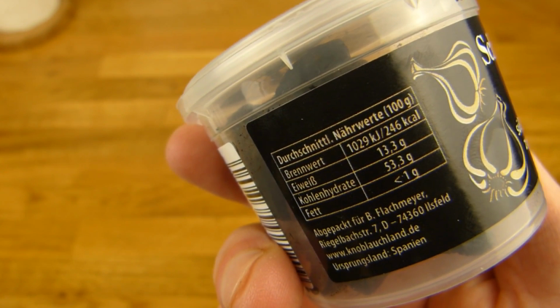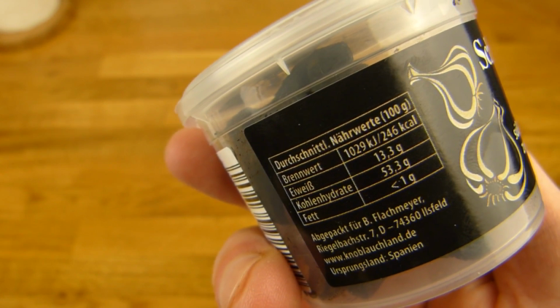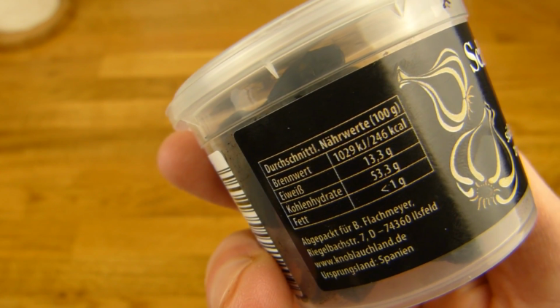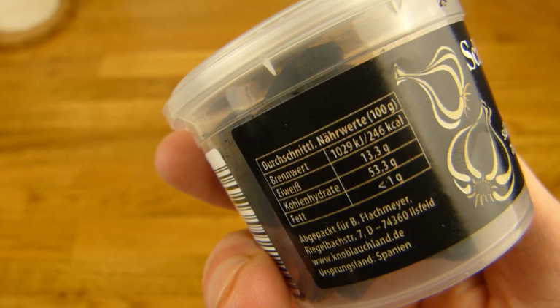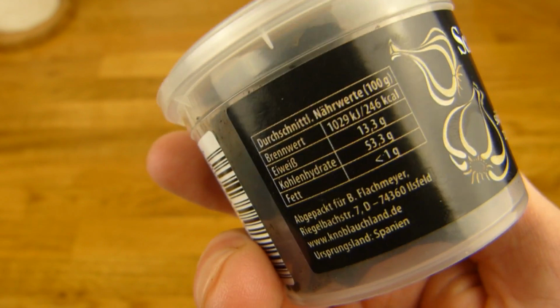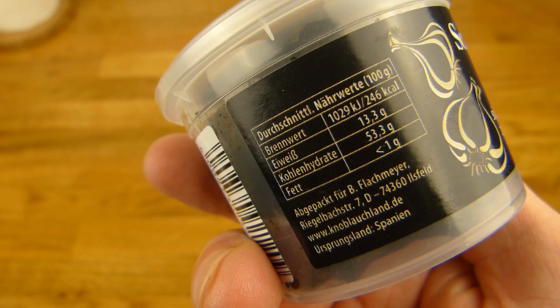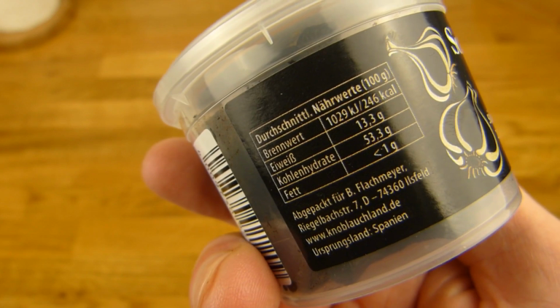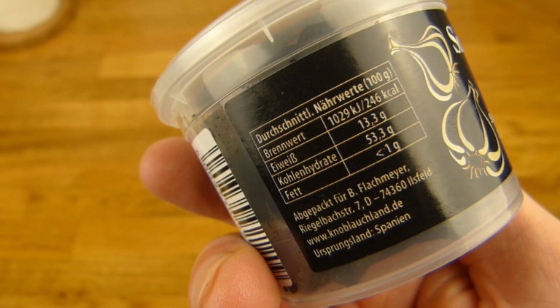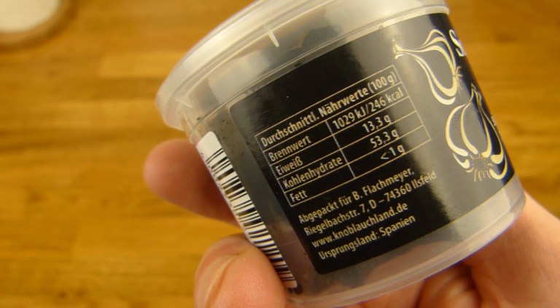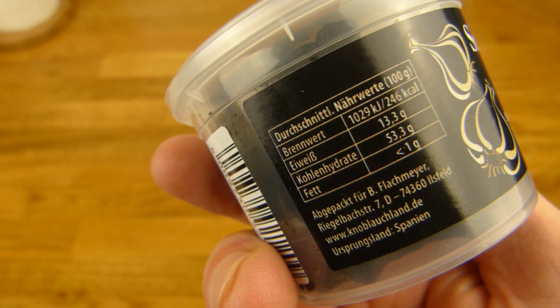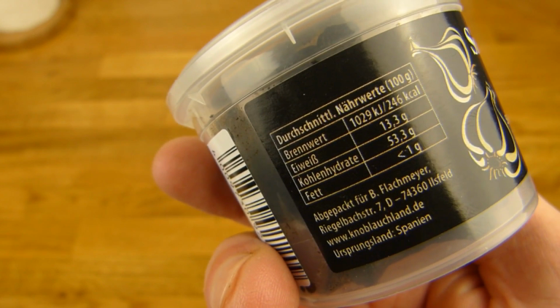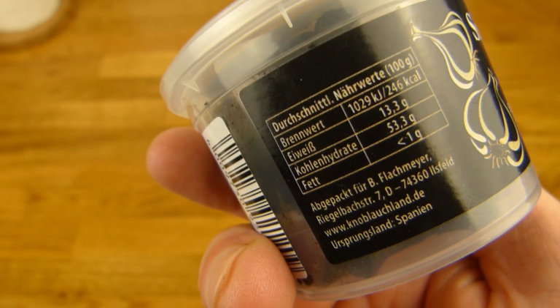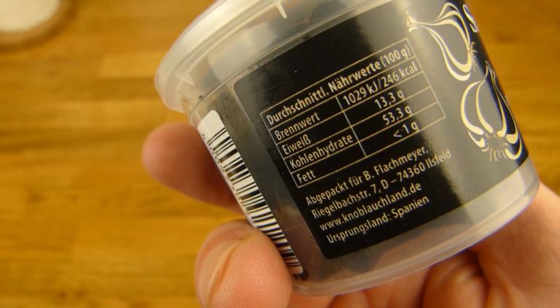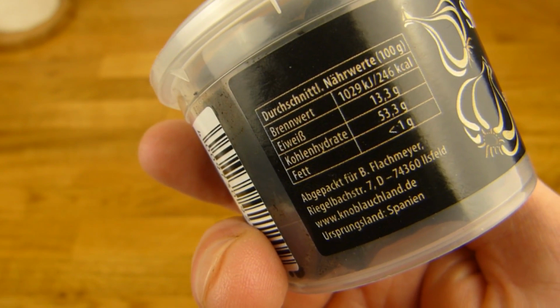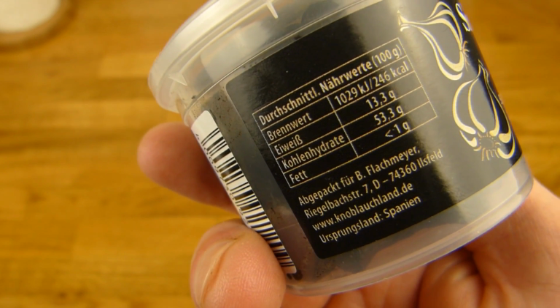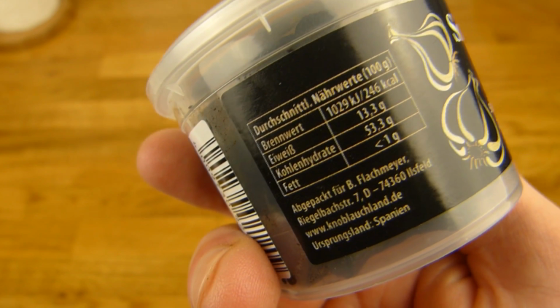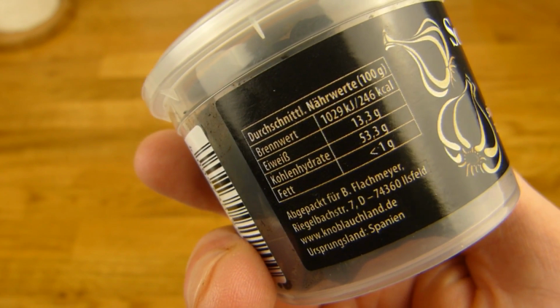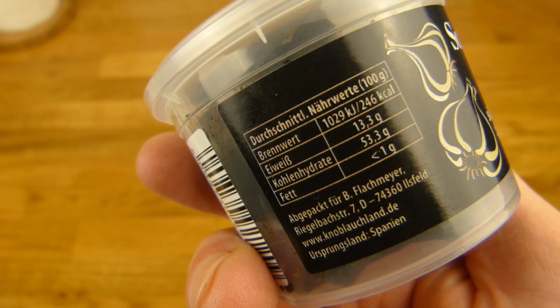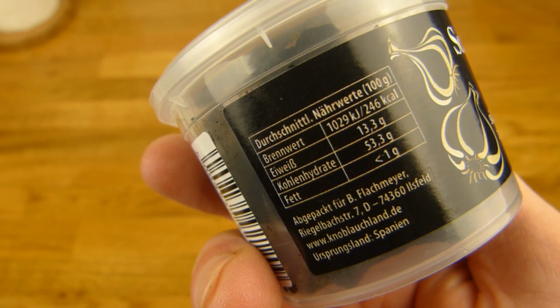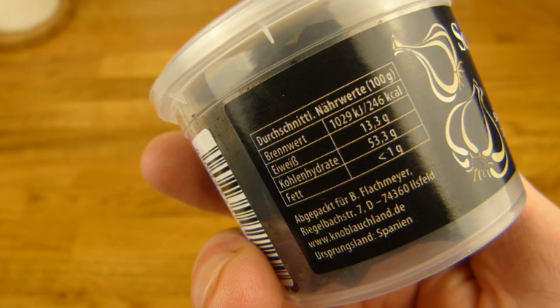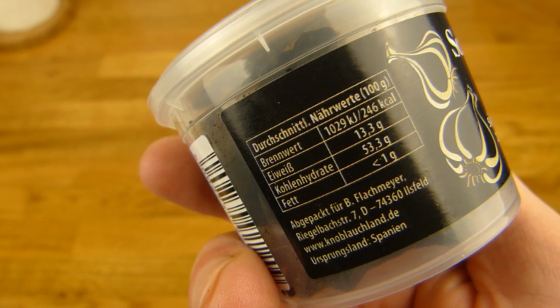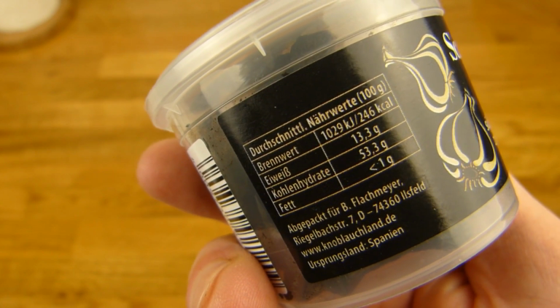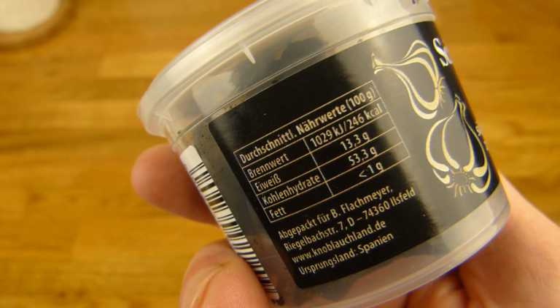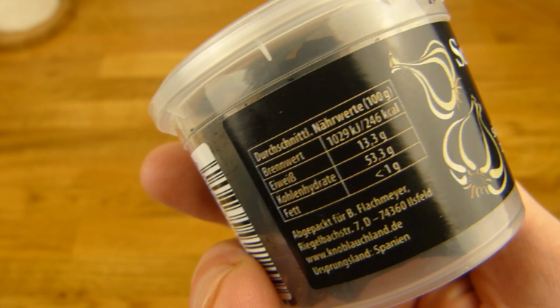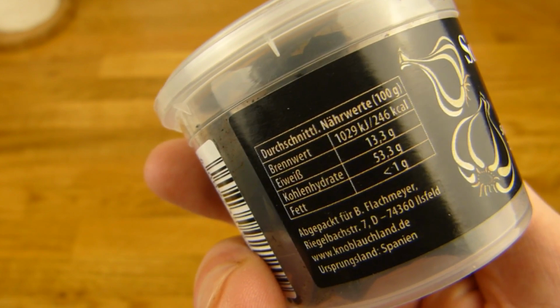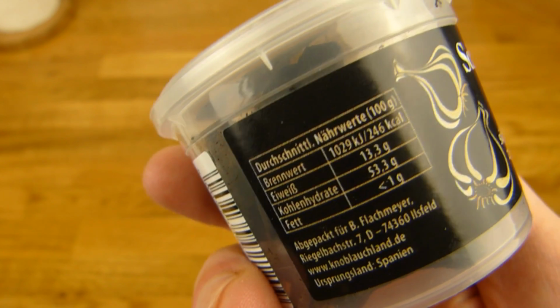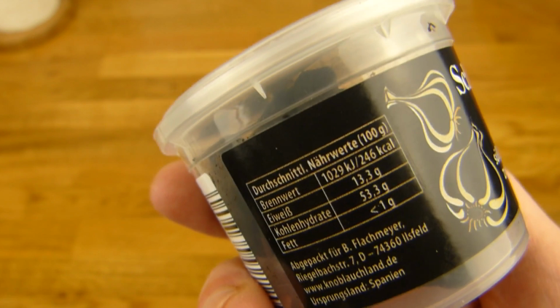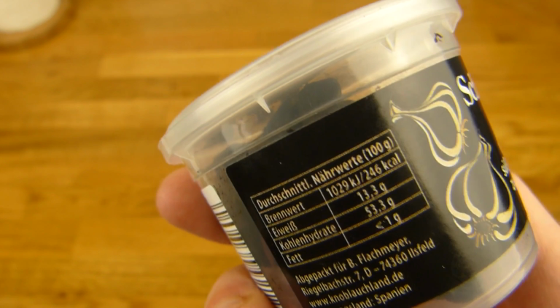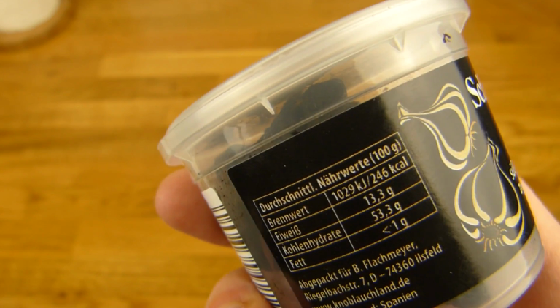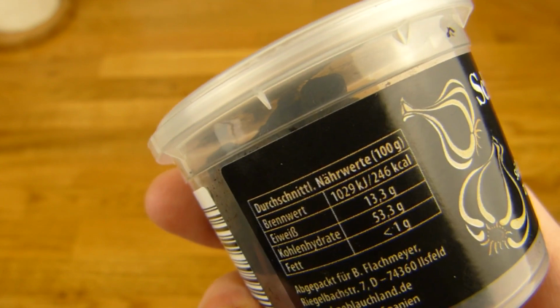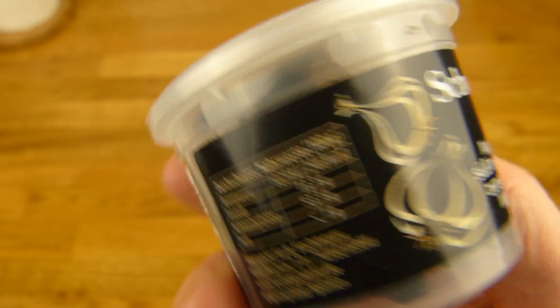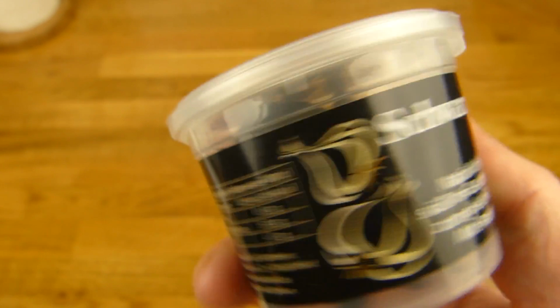100 grams, 250 calories. Oh look at this — it's a protein source: 14 percent, almost 13.